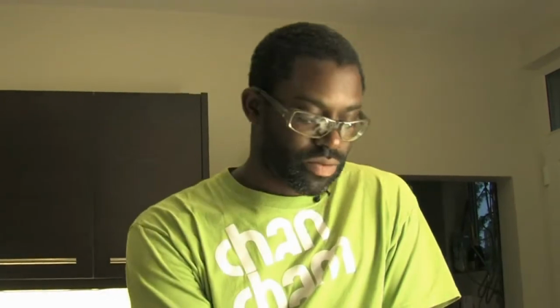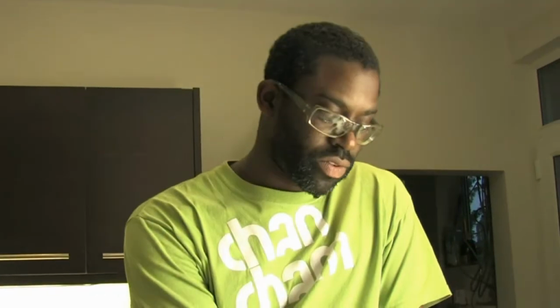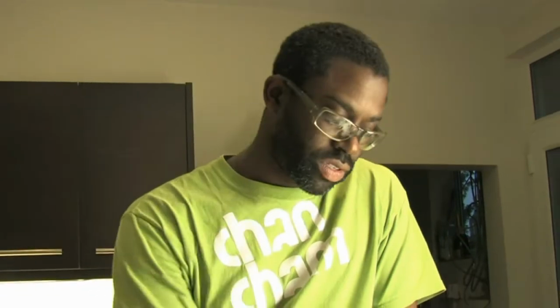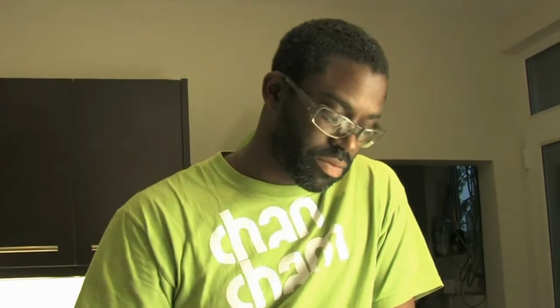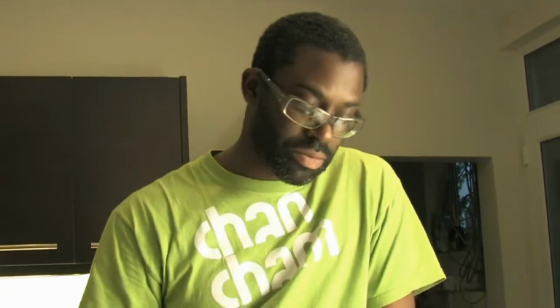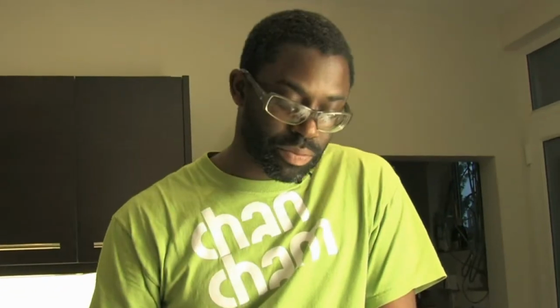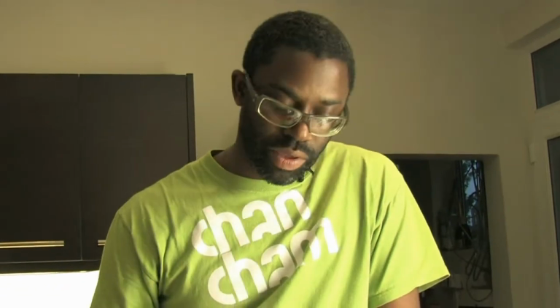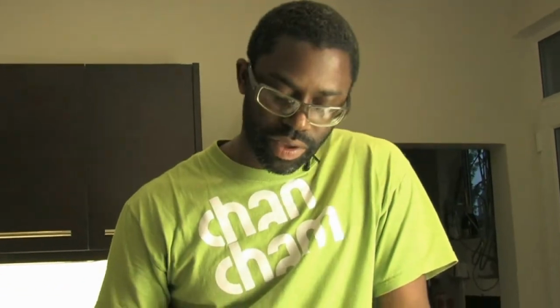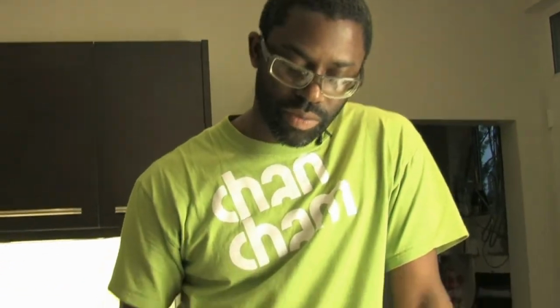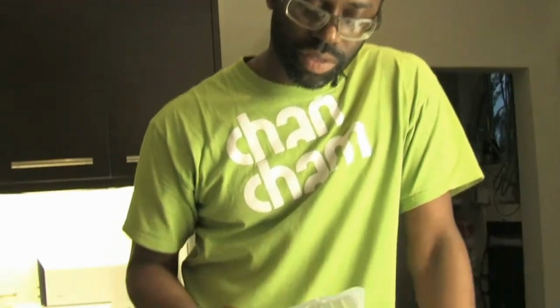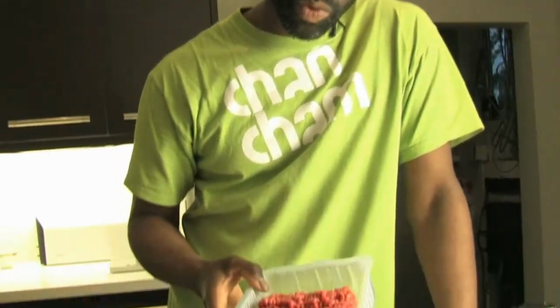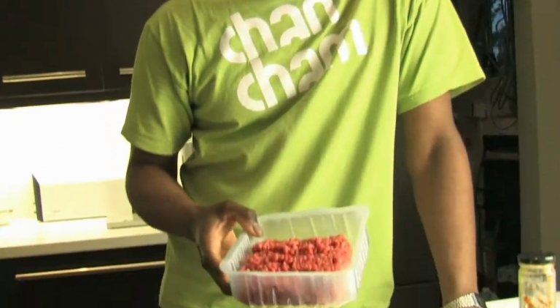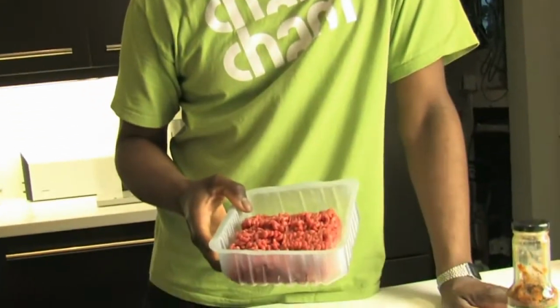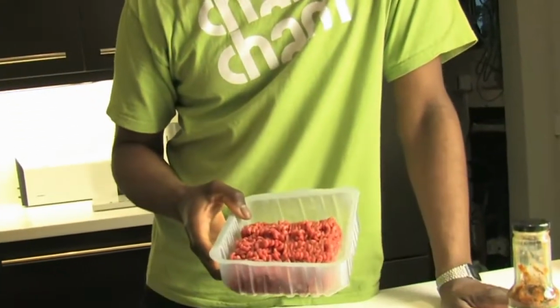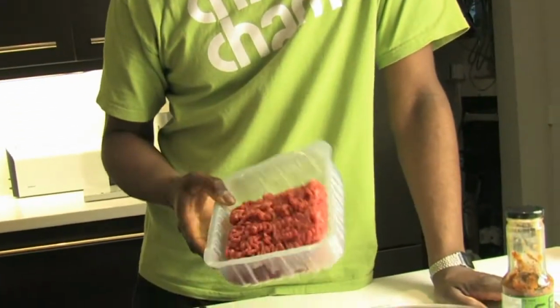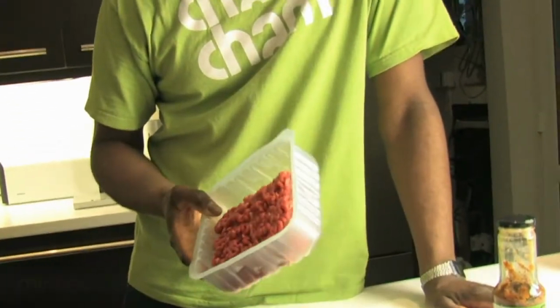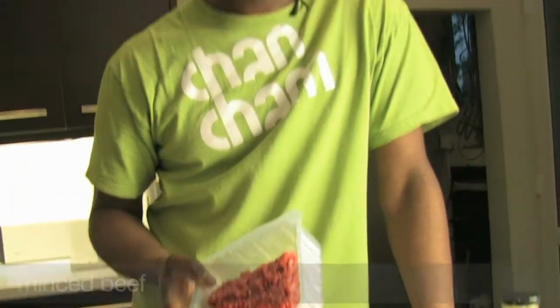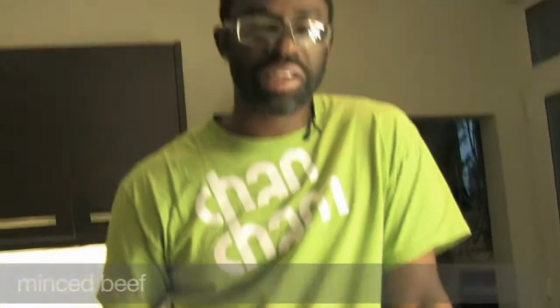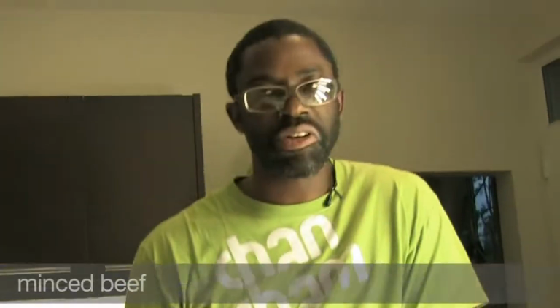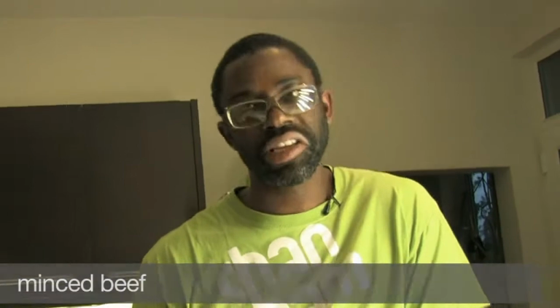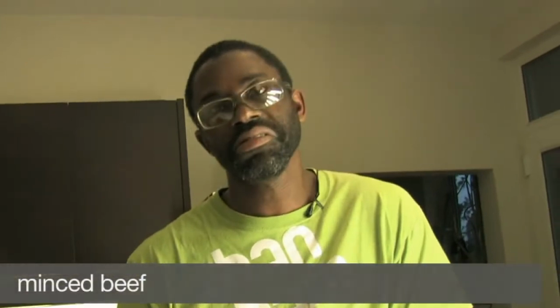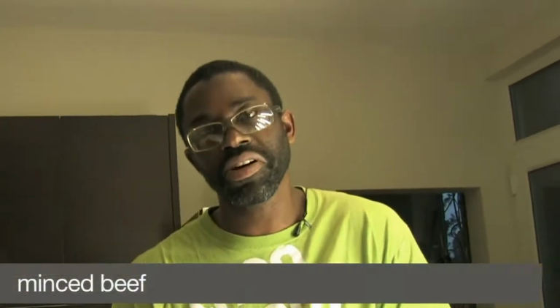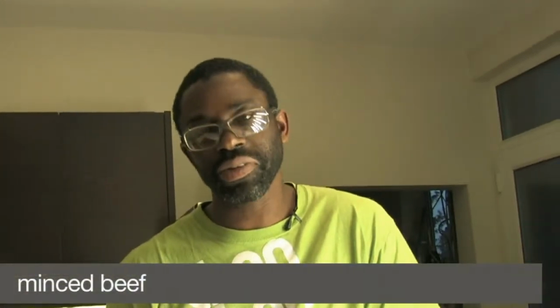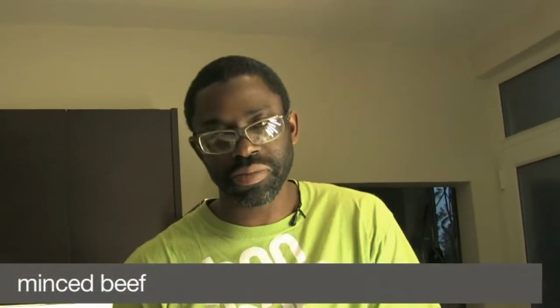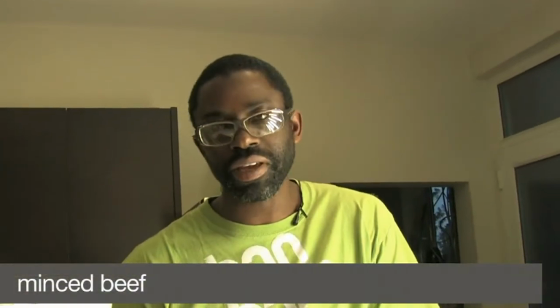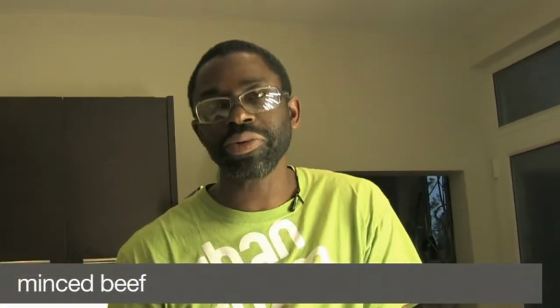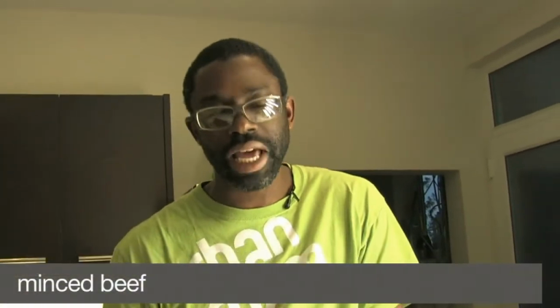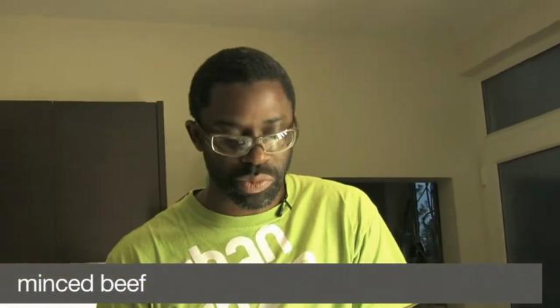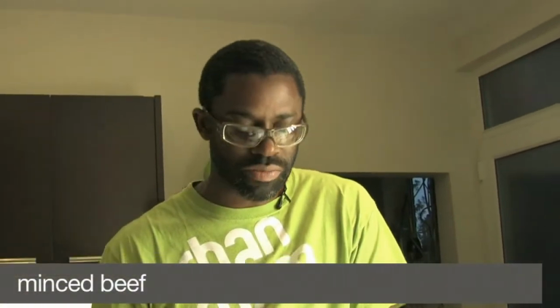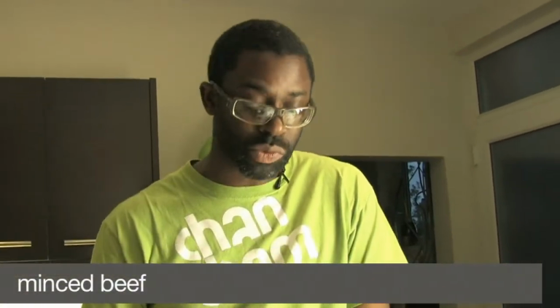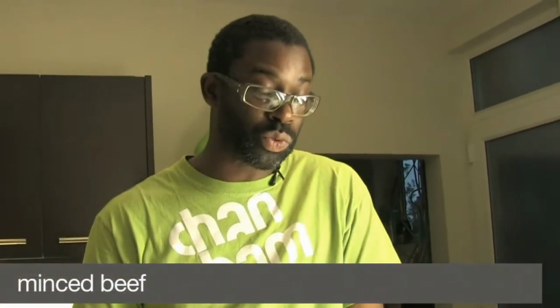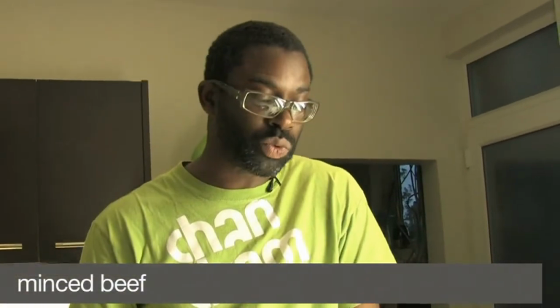We've got some beef here, some quite lean beef. Doesn't matter — lean, not lean — as long as it's beef or lamb, whatever you want to use.